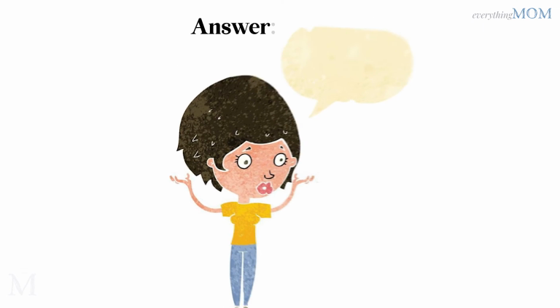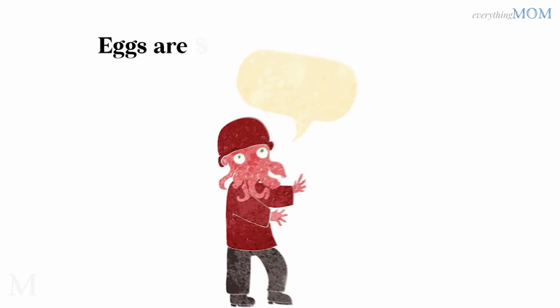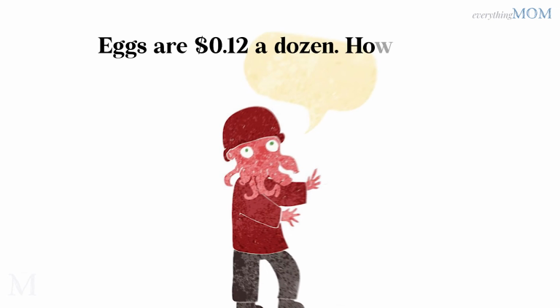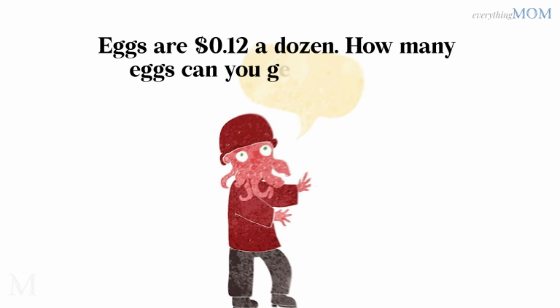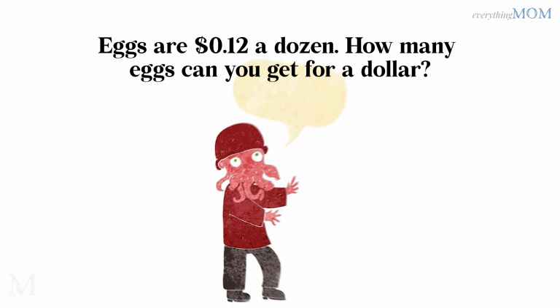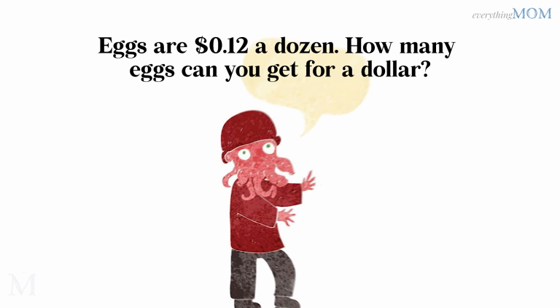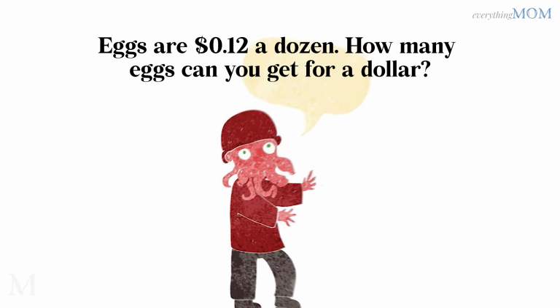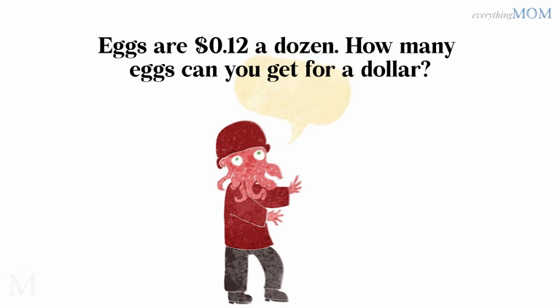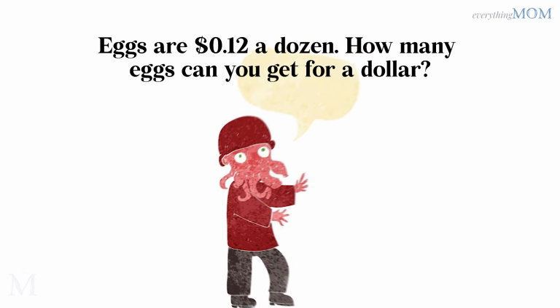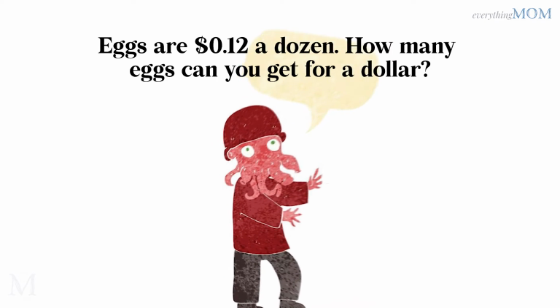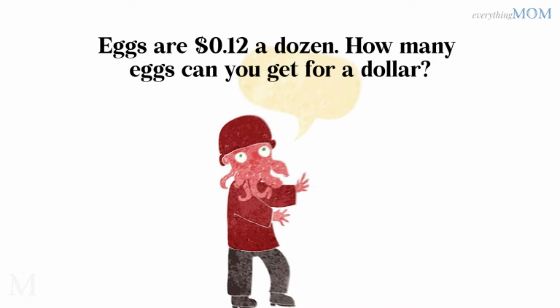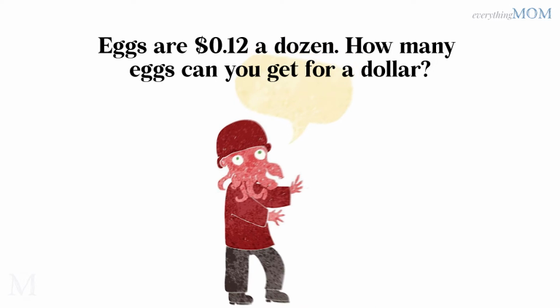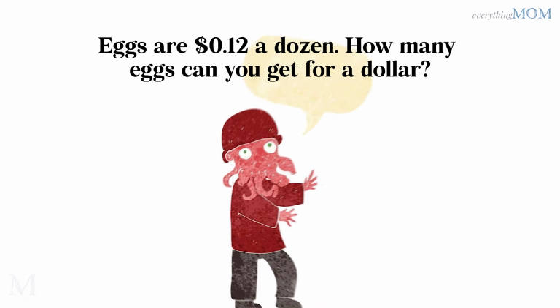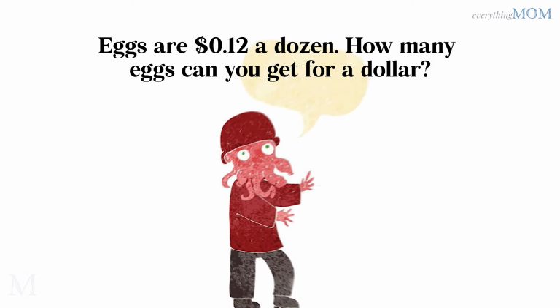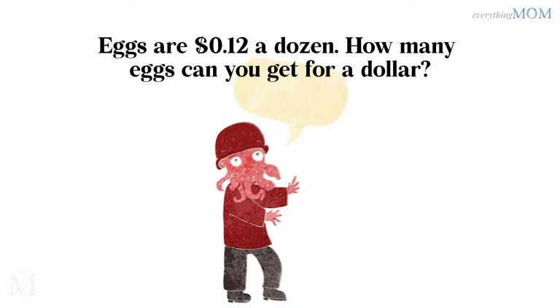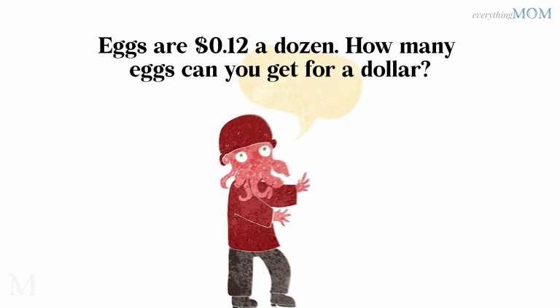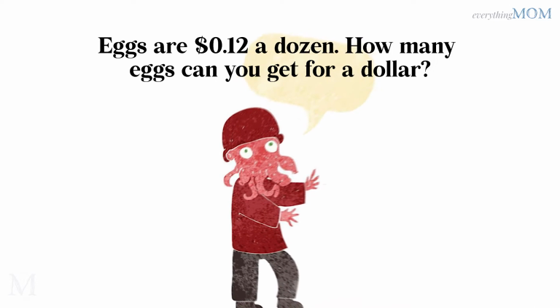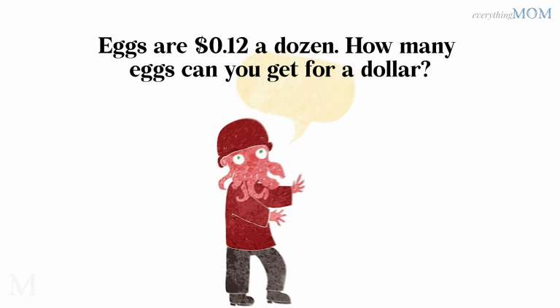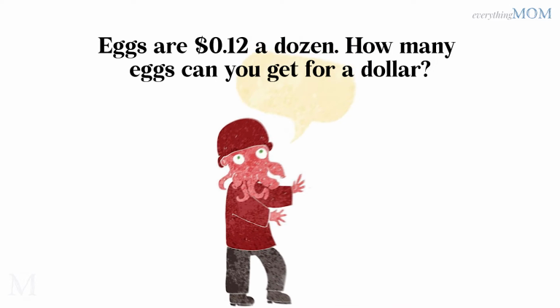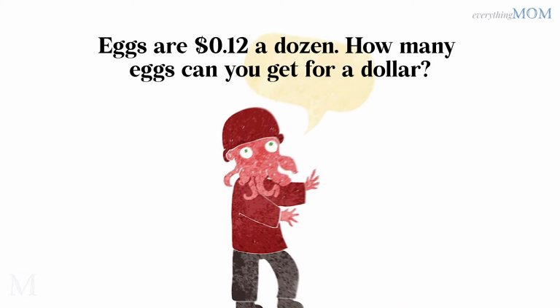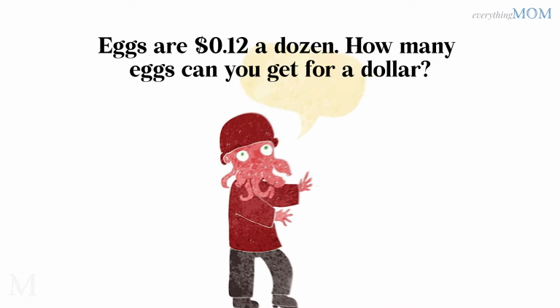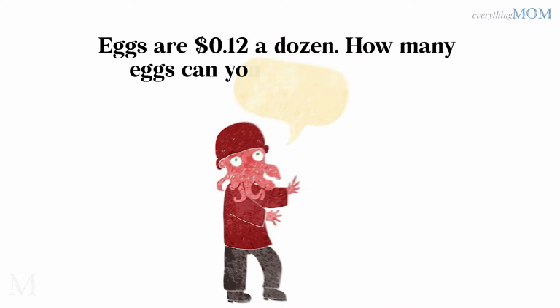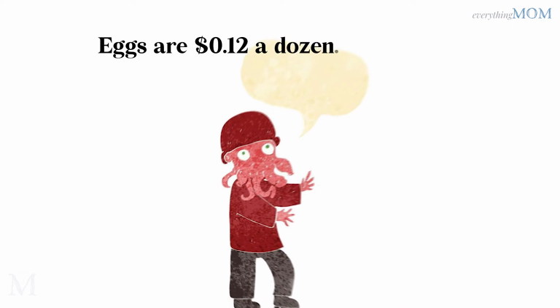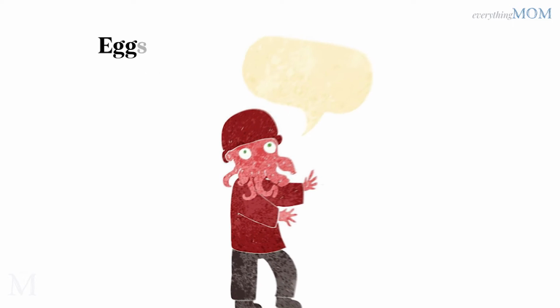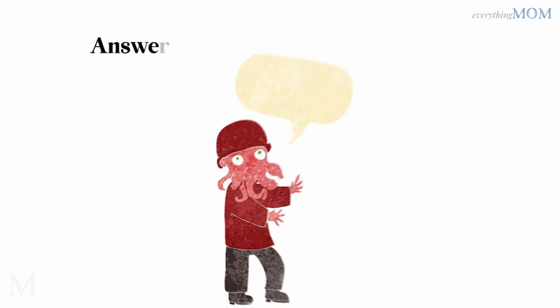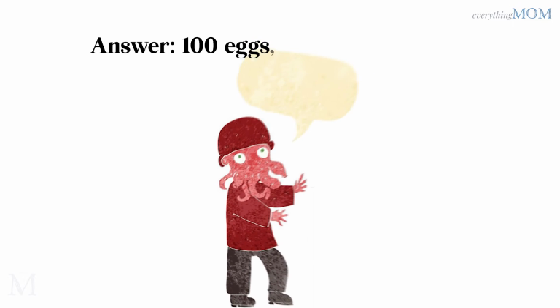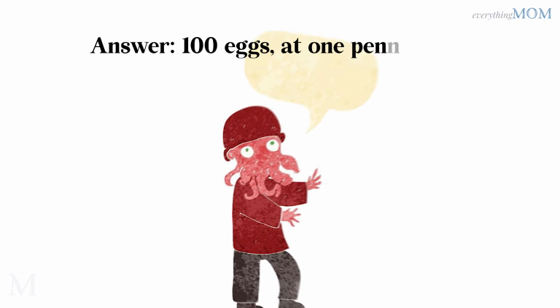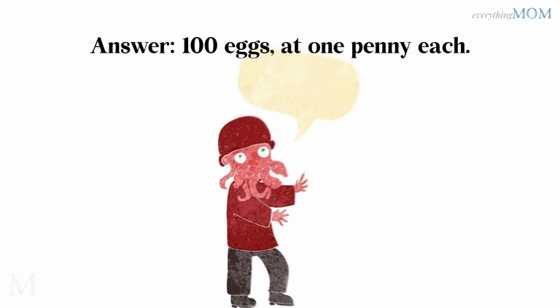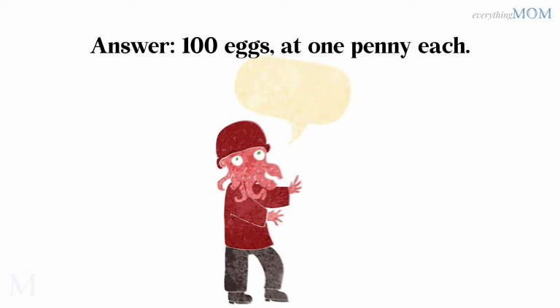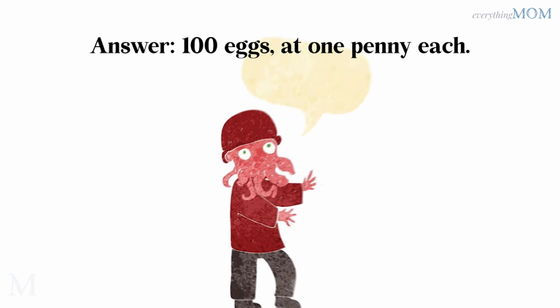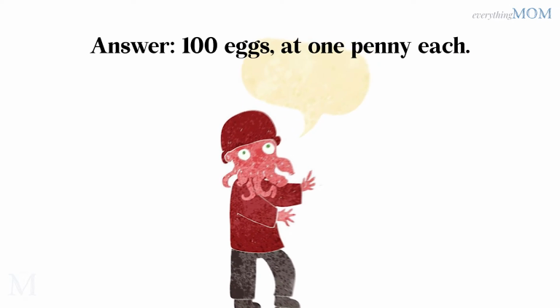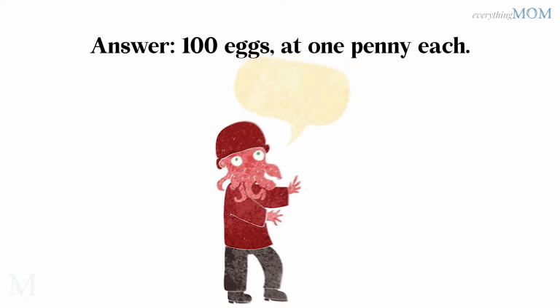Eggs are $0.12 a dozen. How many eggs can you get for a dollar? 100 eggs at $0.01 each.